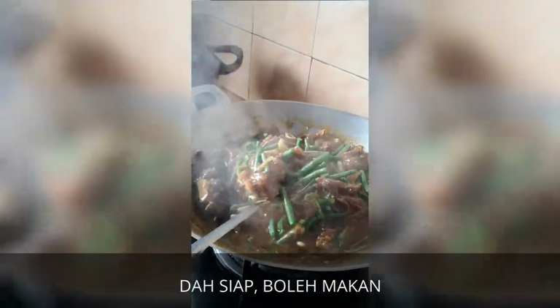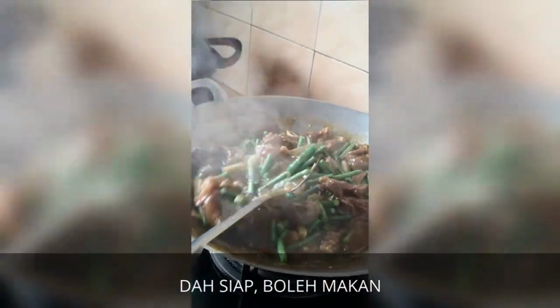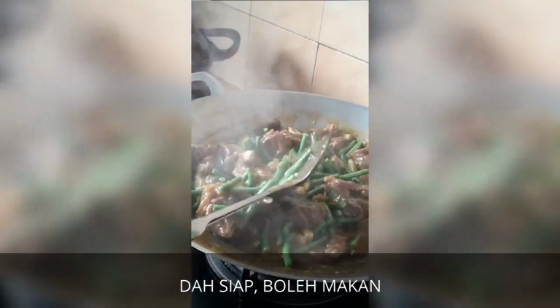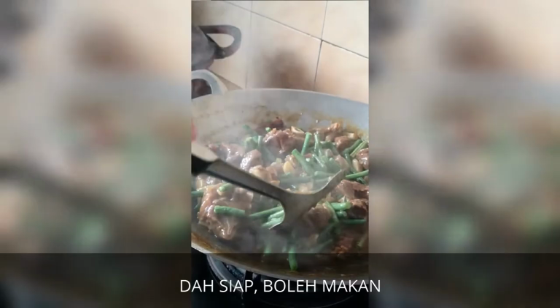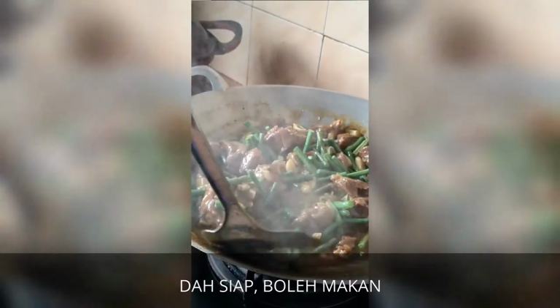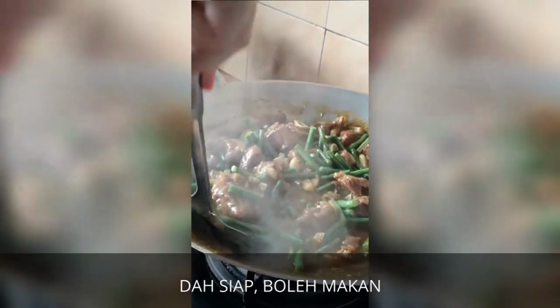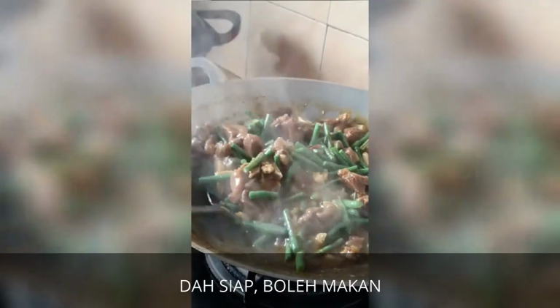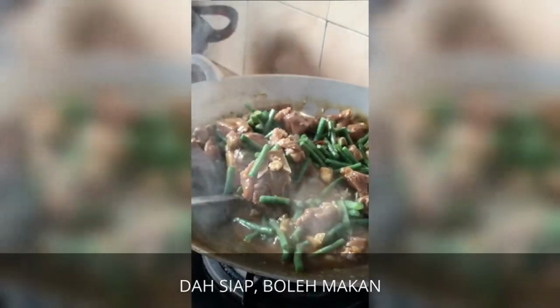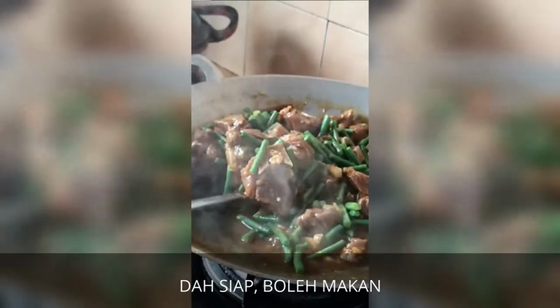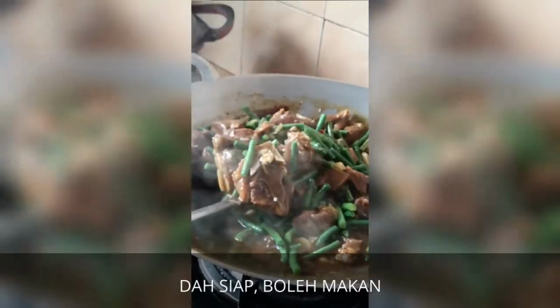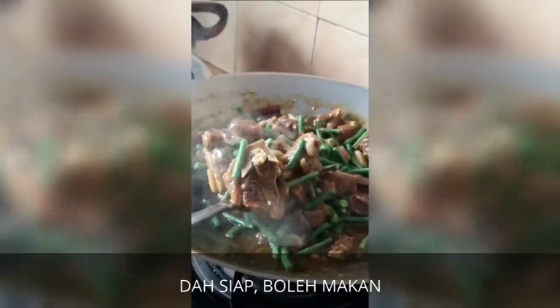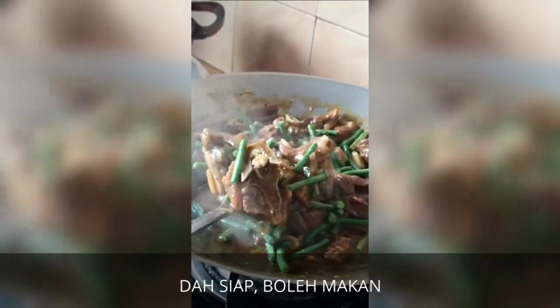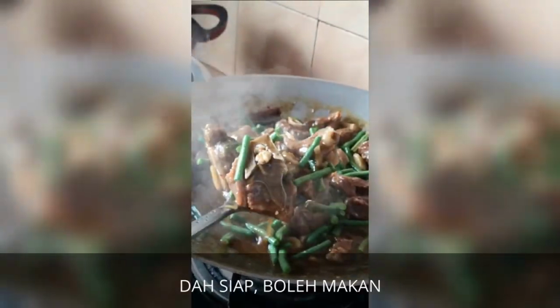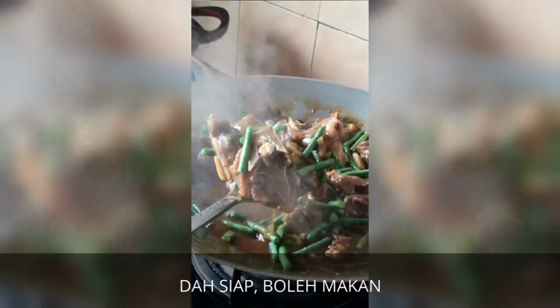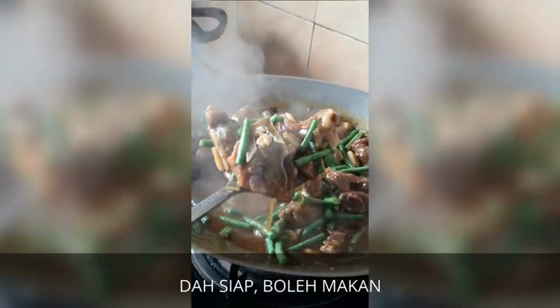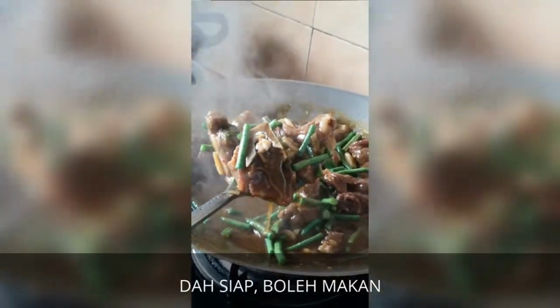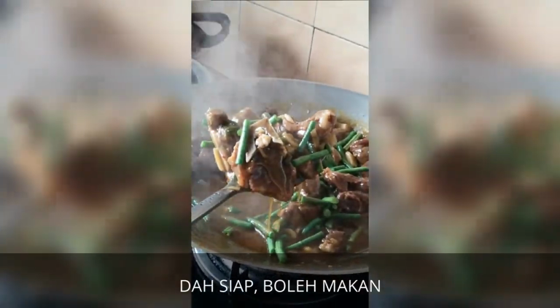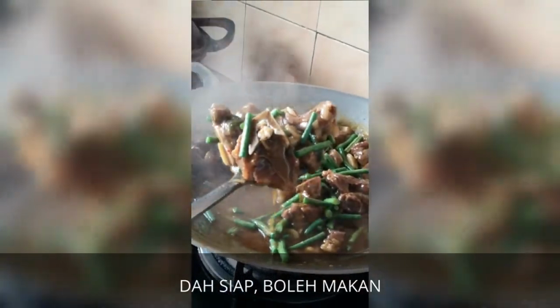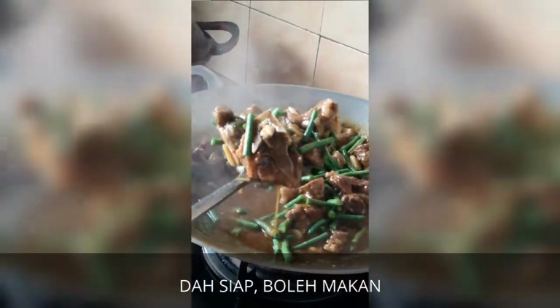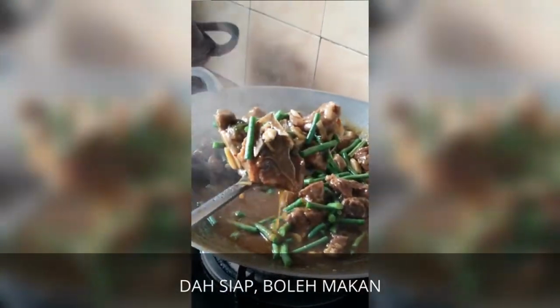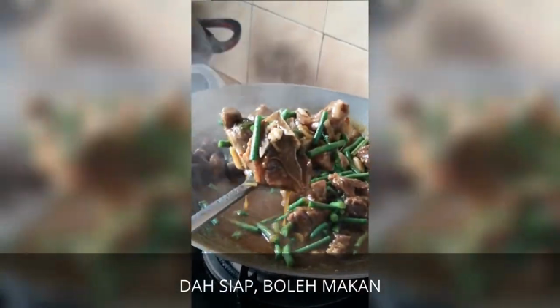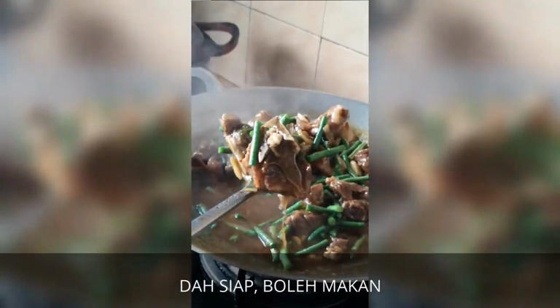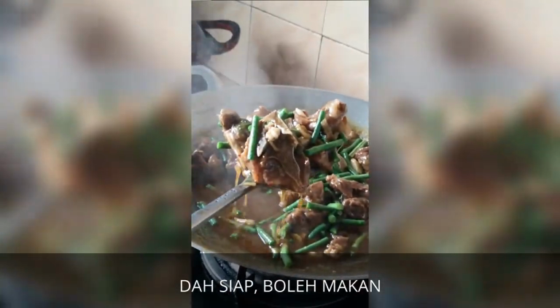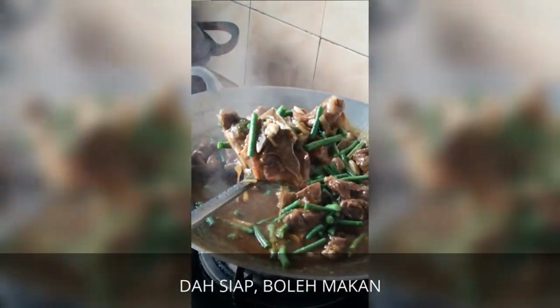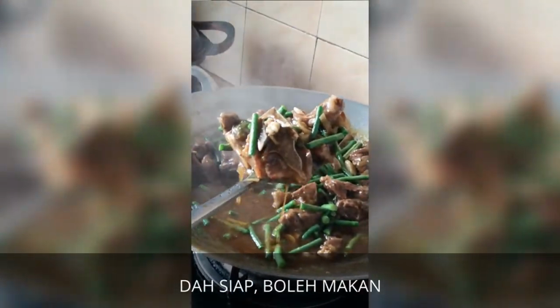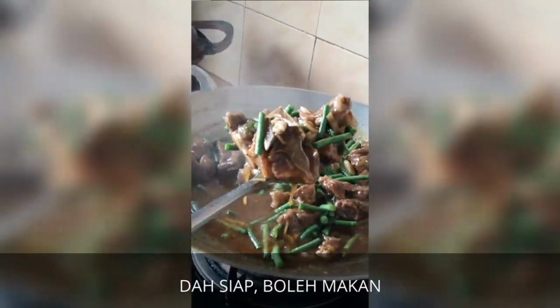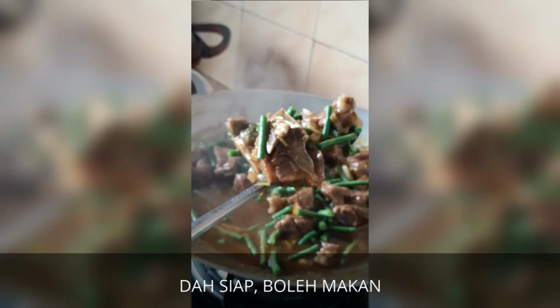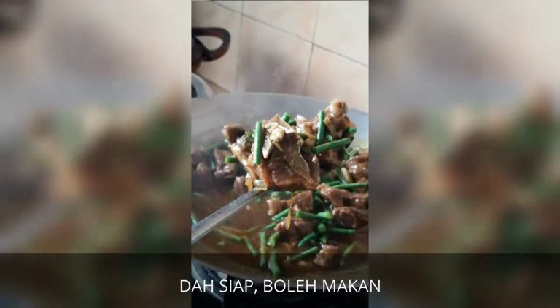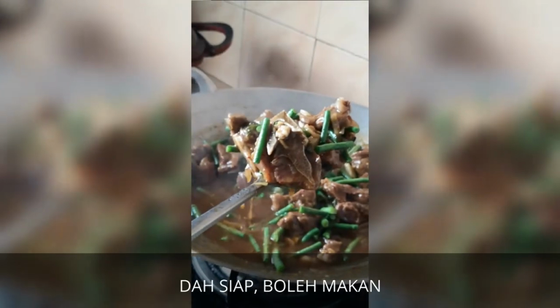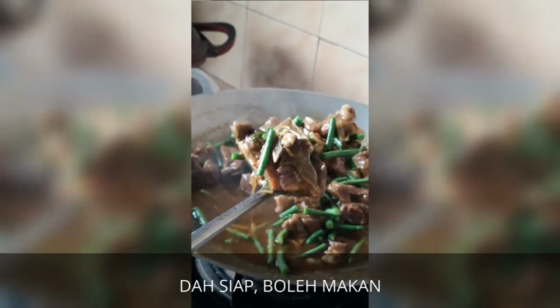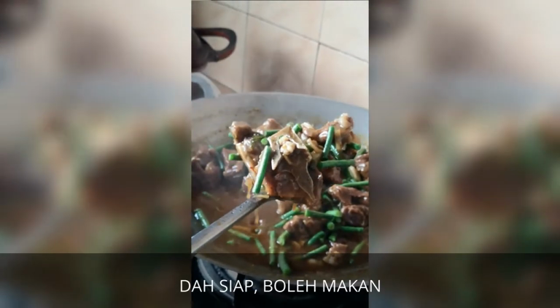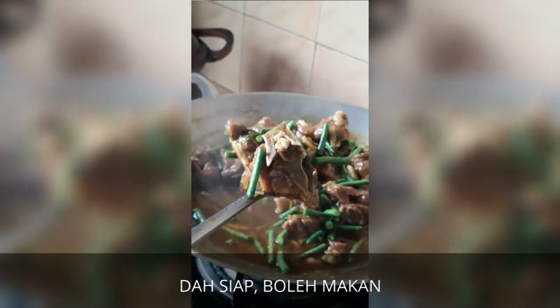Kambing black pepper. Campur dengan kacang panjang. (Mixed with long beans.)